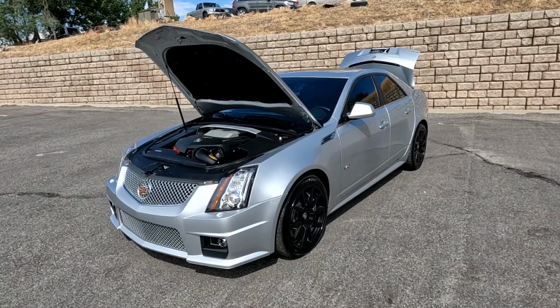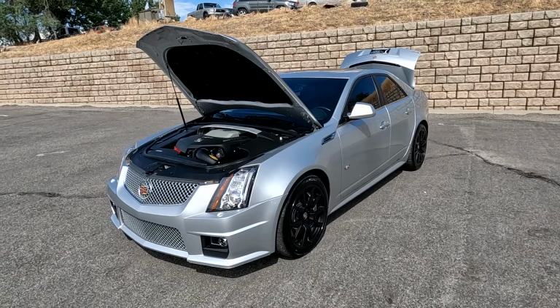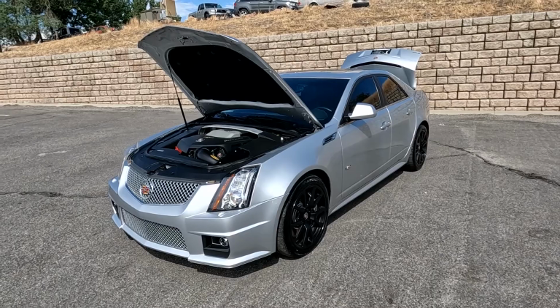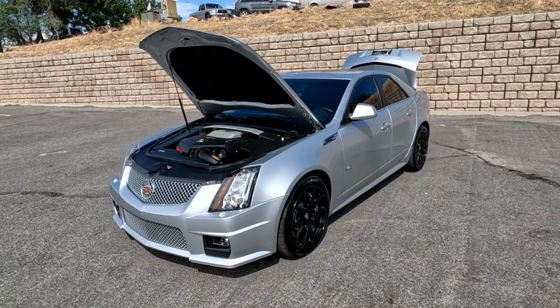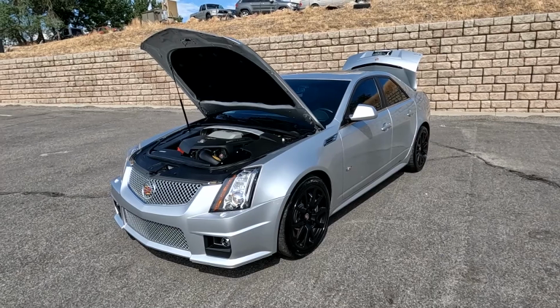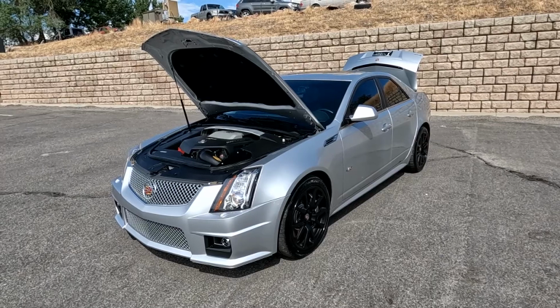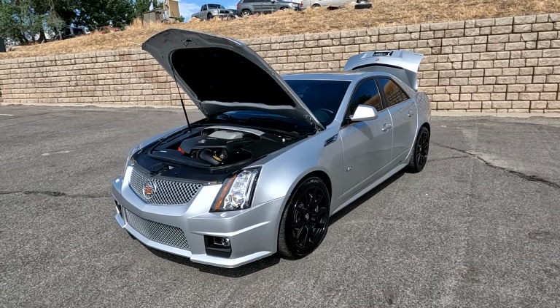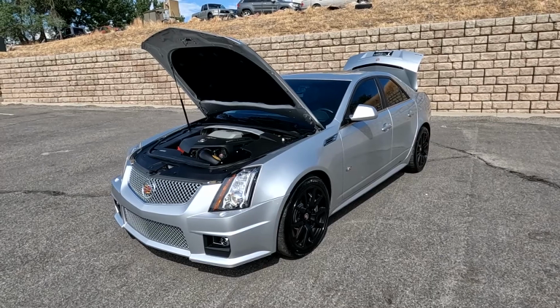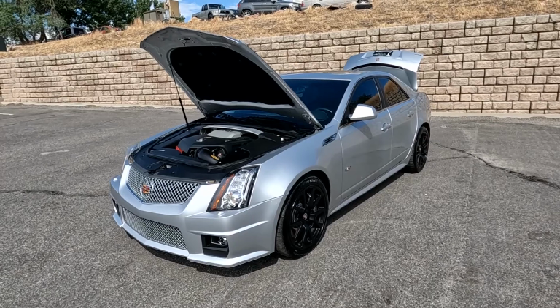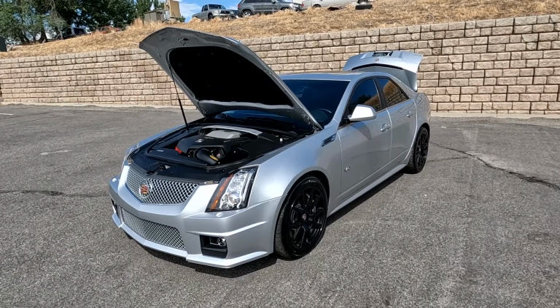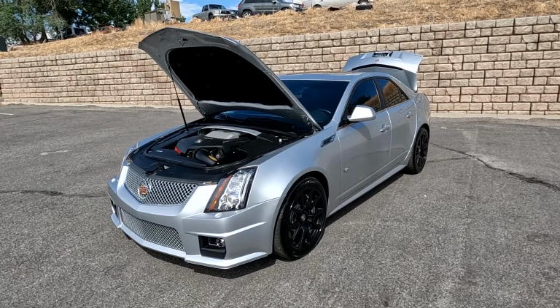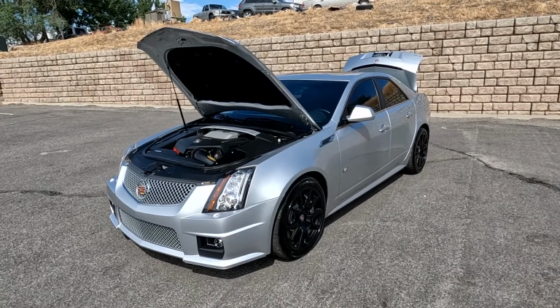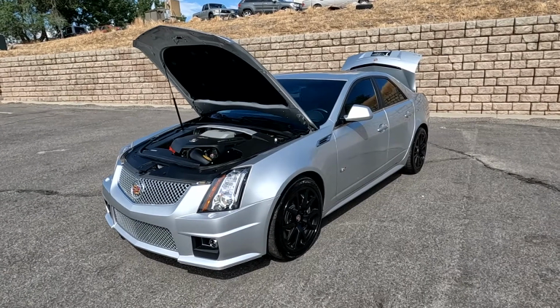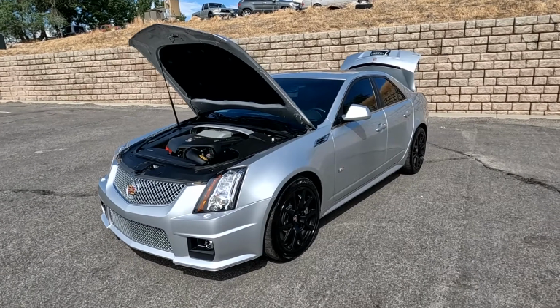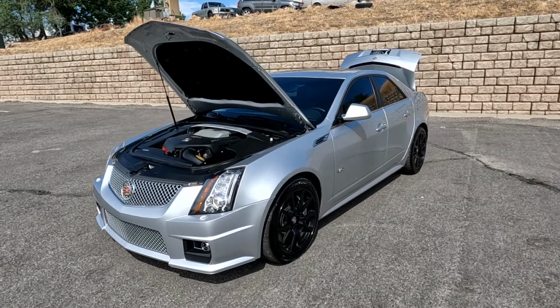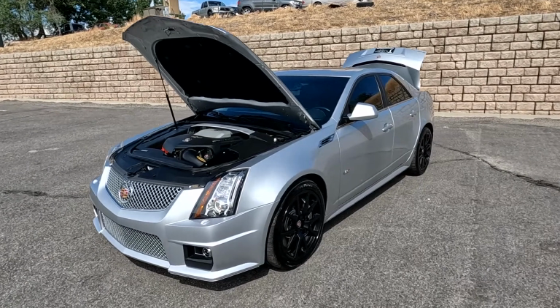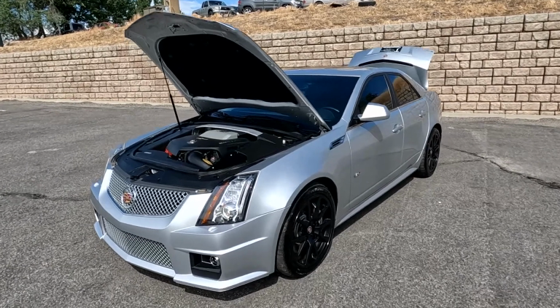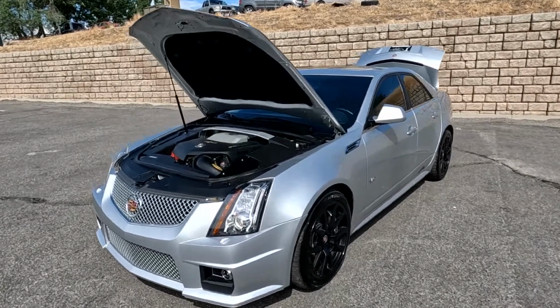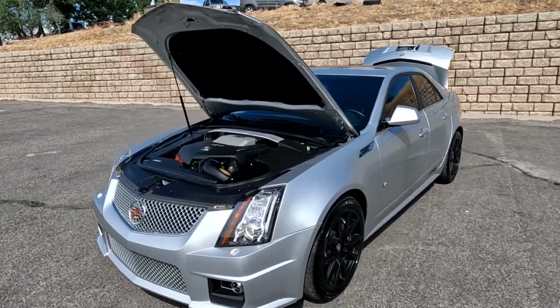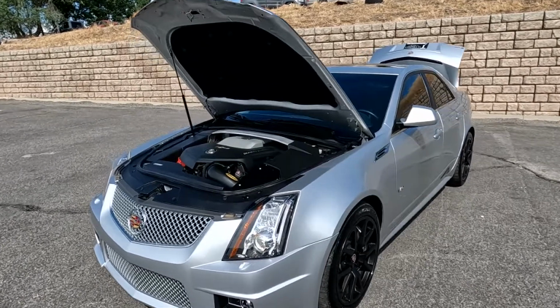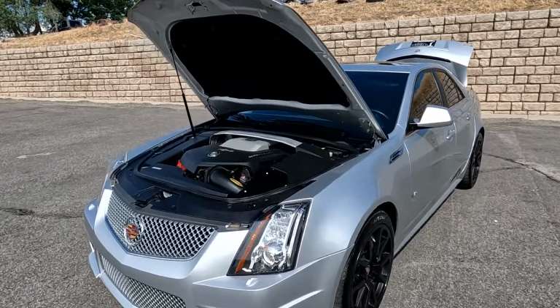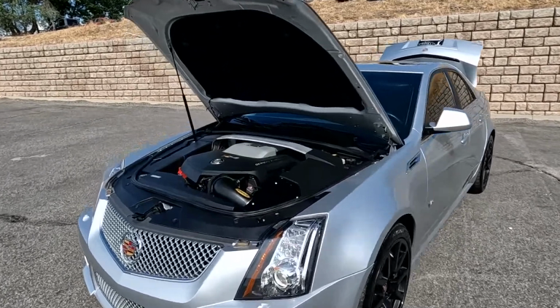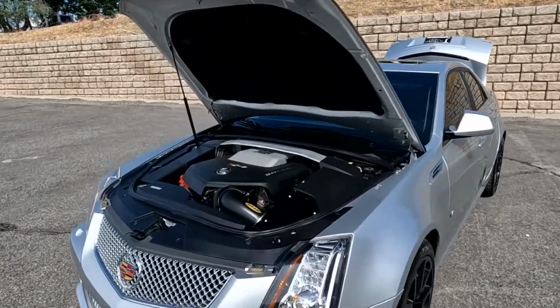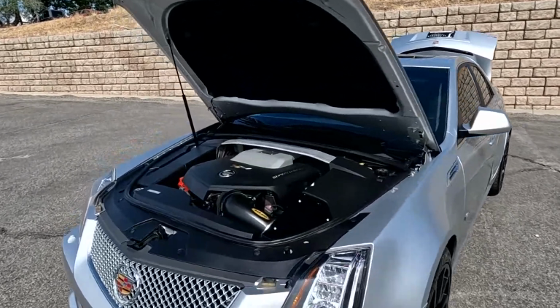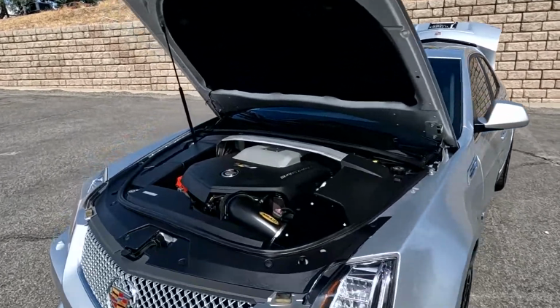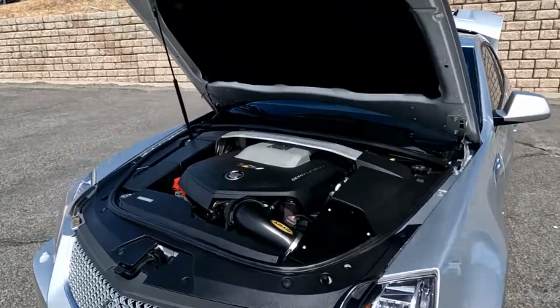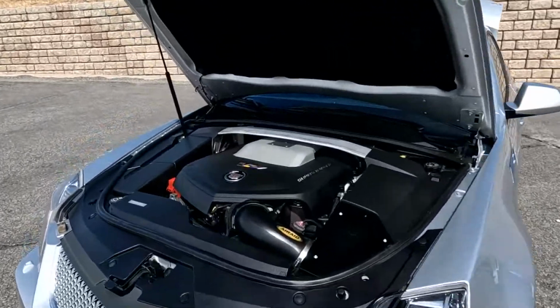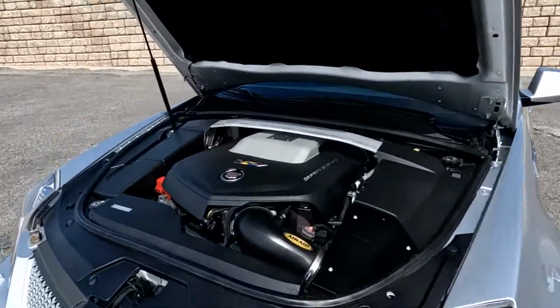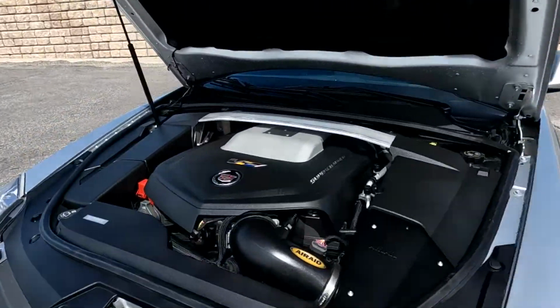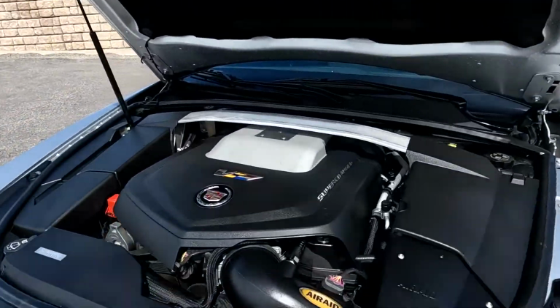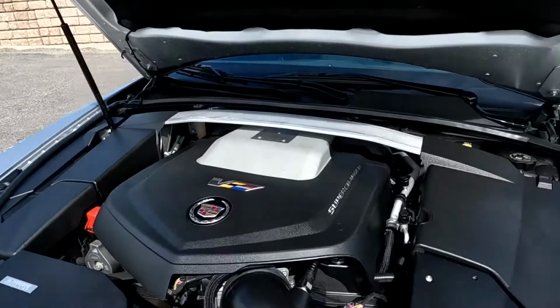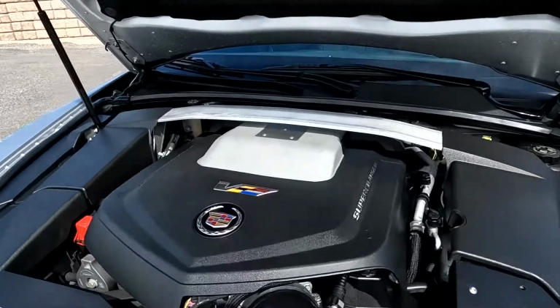Hello everyone. Today we have a 2009 Cadillac CTS-V. It's a supercharged V8.